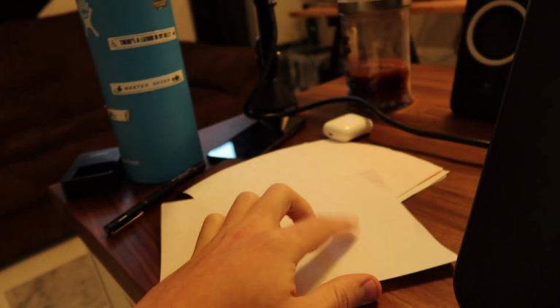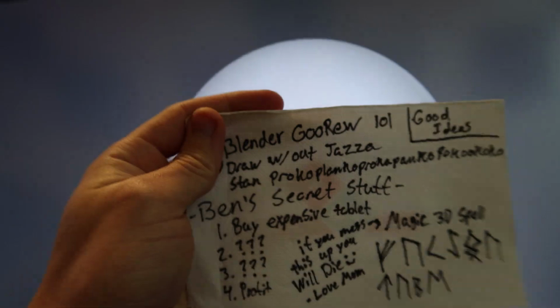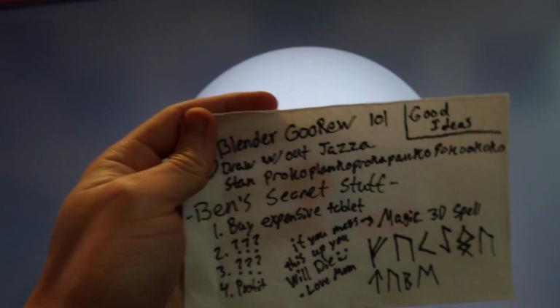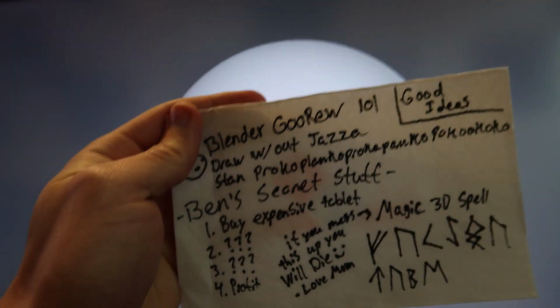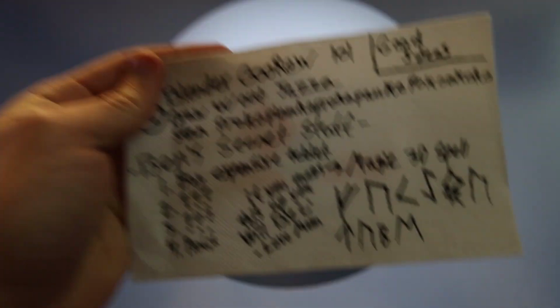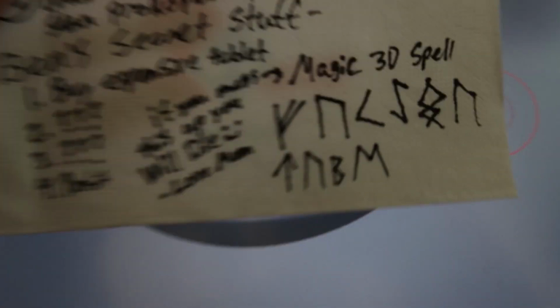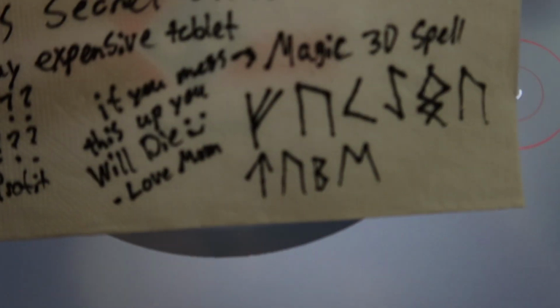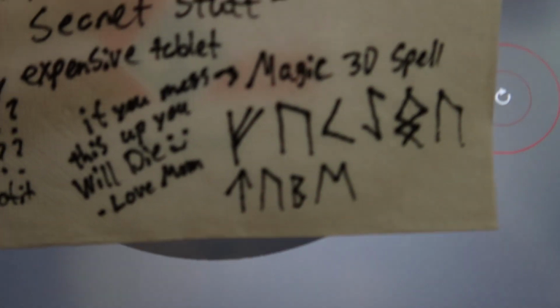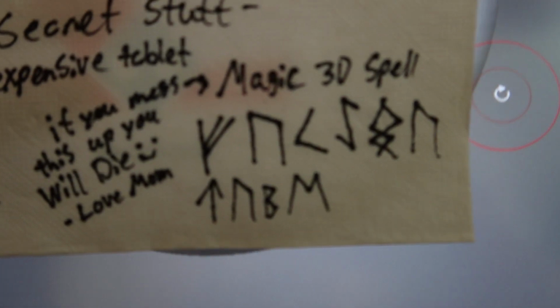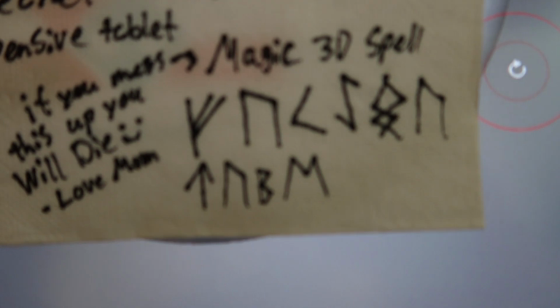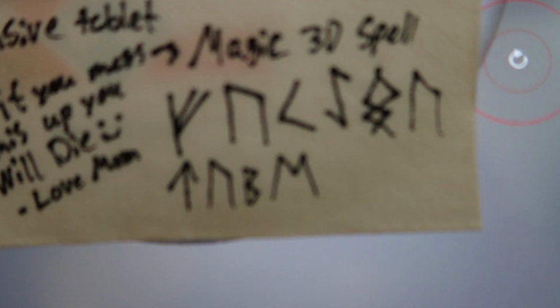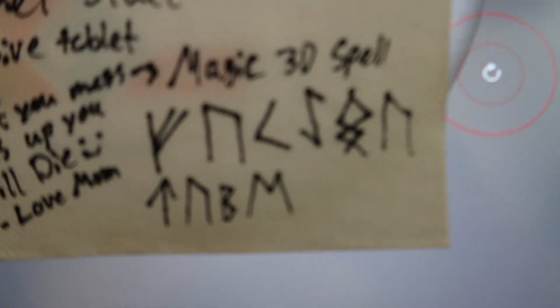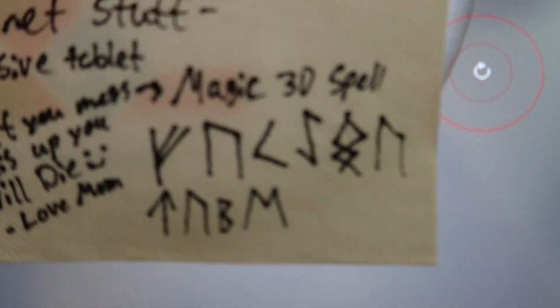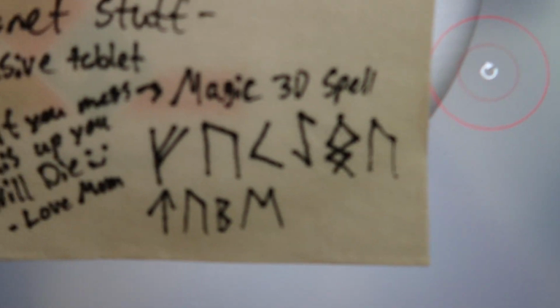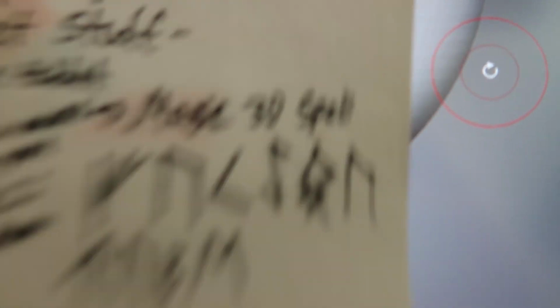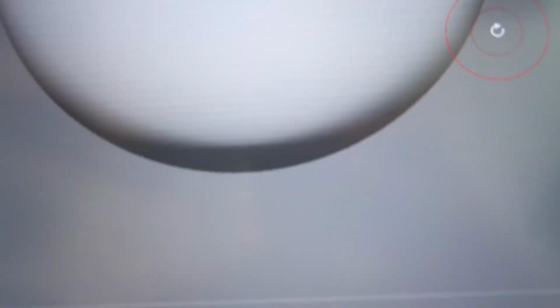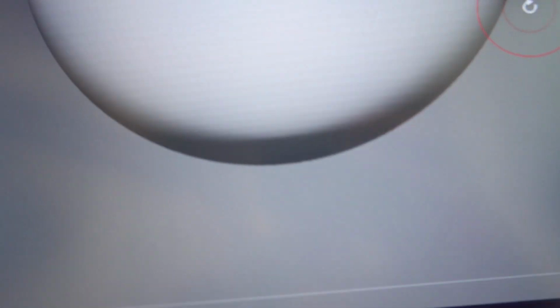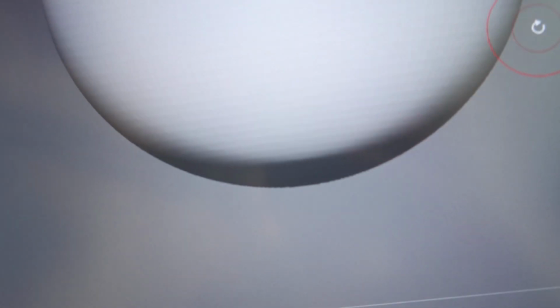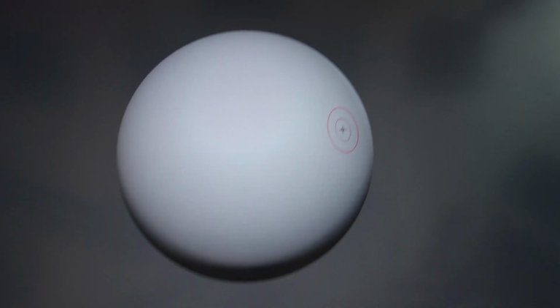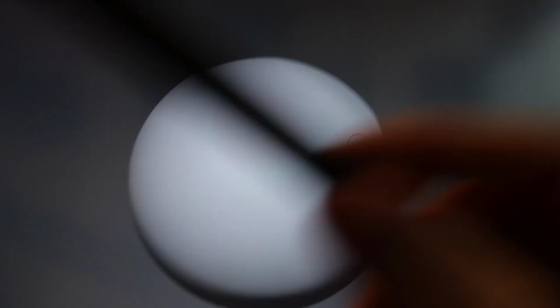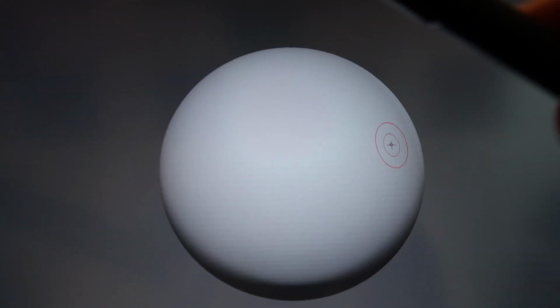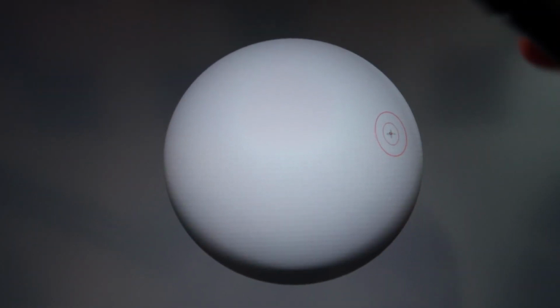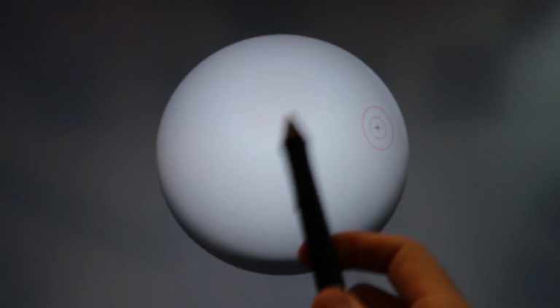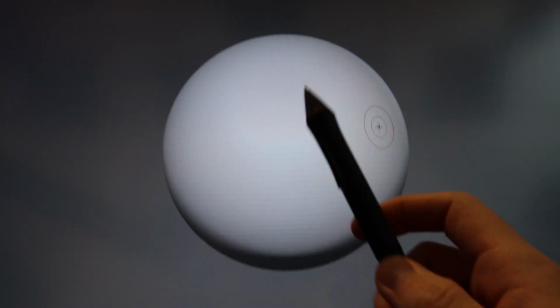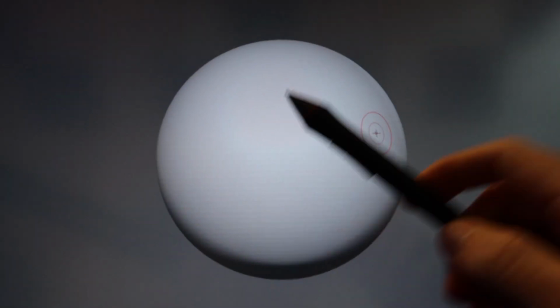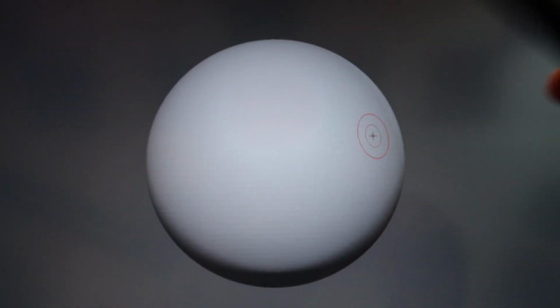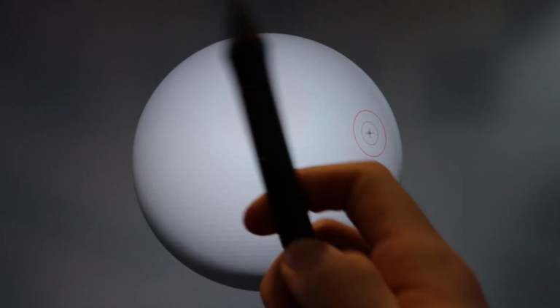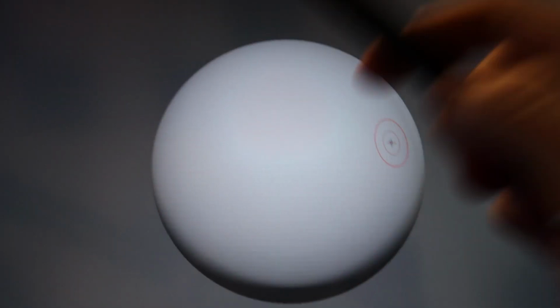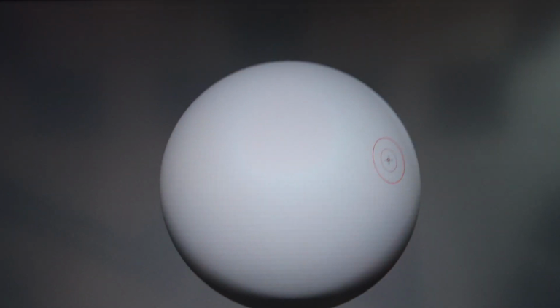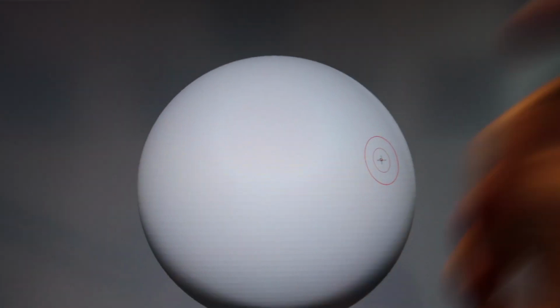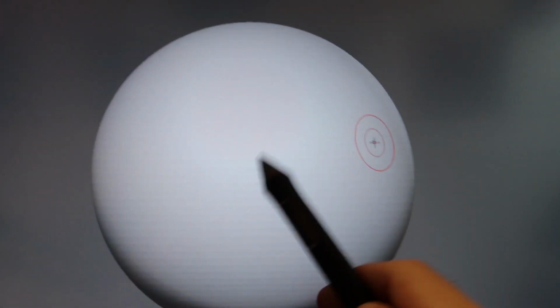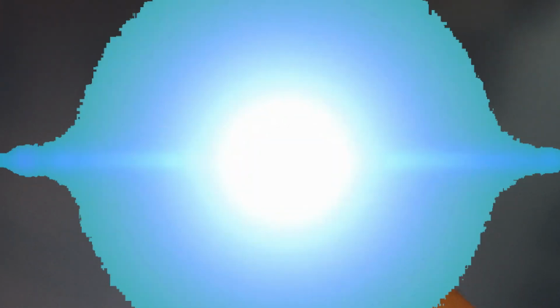Alright, here it is. Let's check out this spell. Okay, looks good. Alright, so here we go. Abracablender sucks!